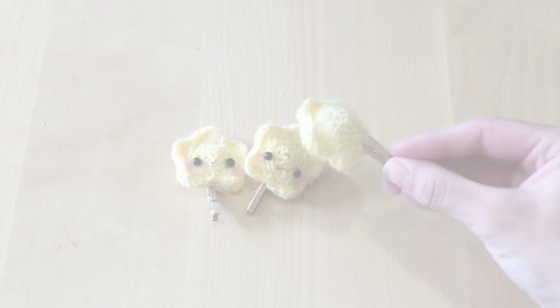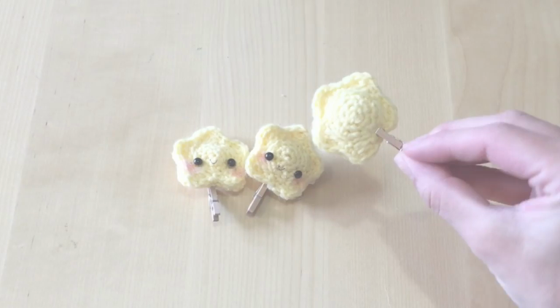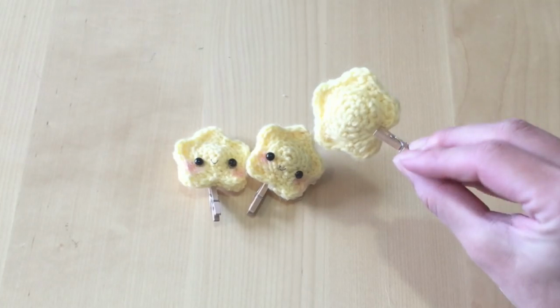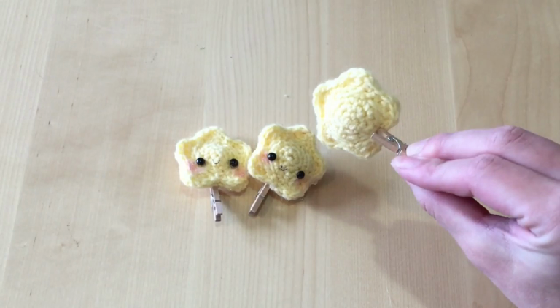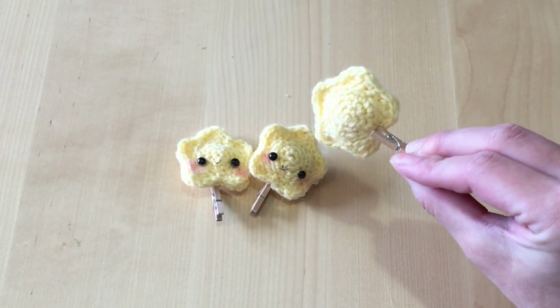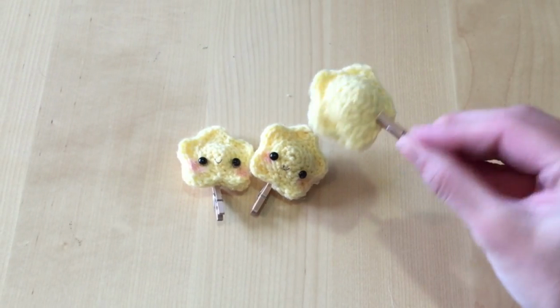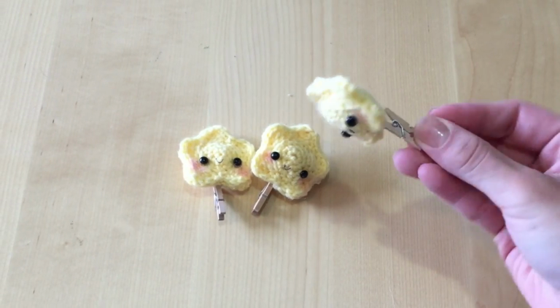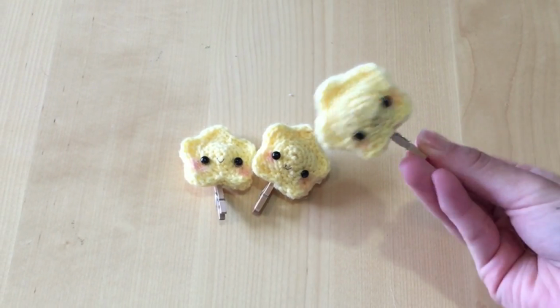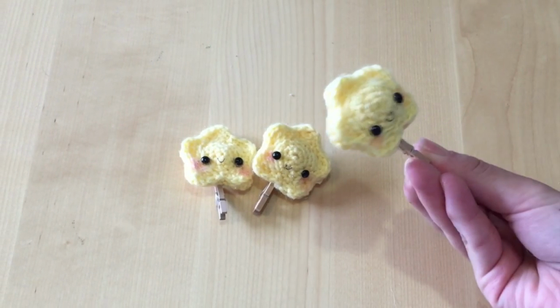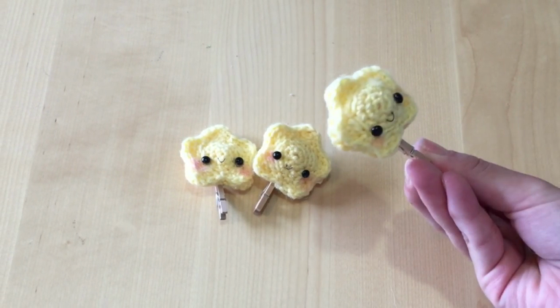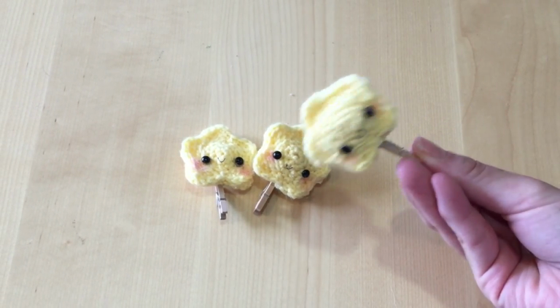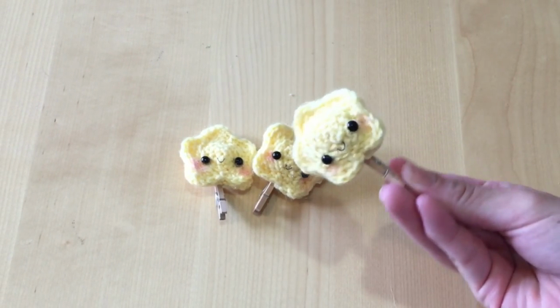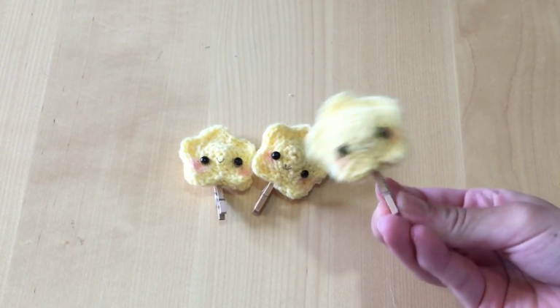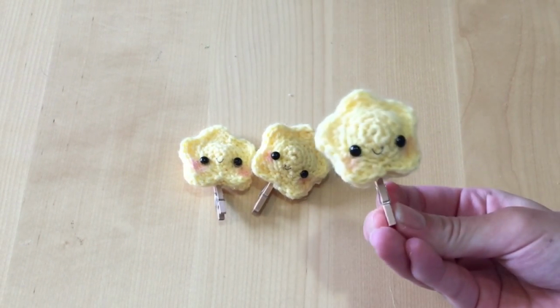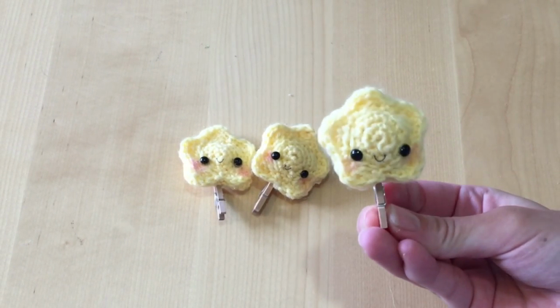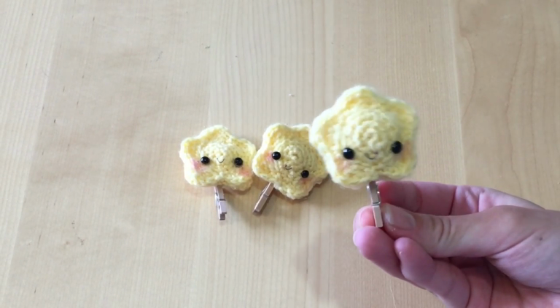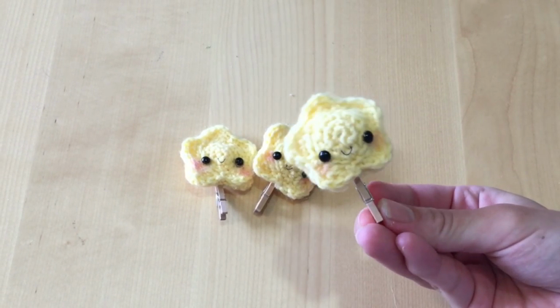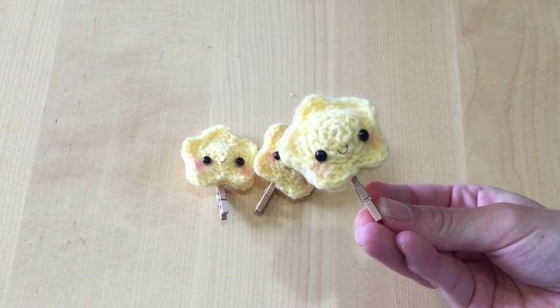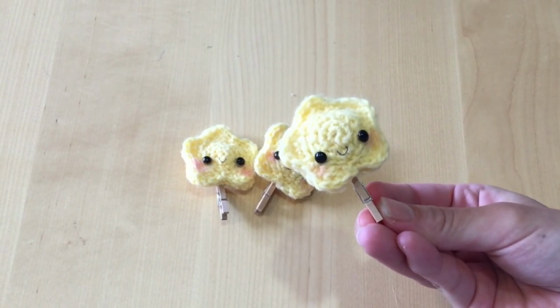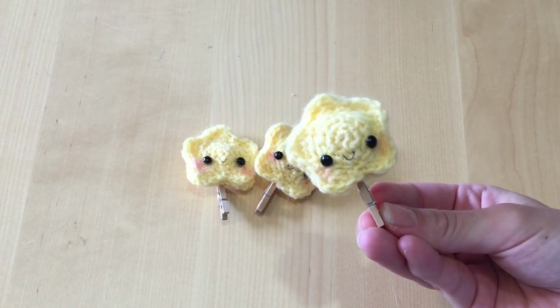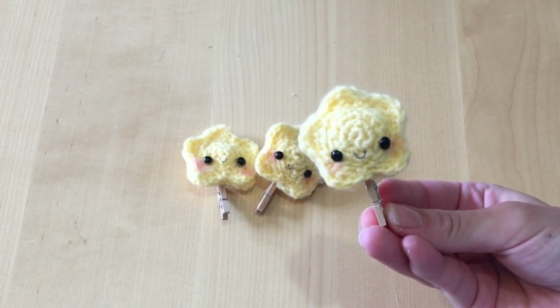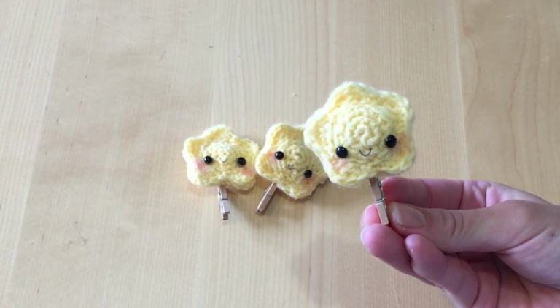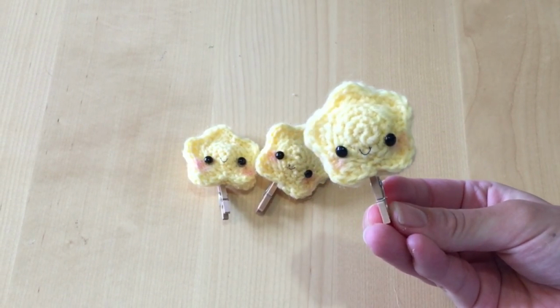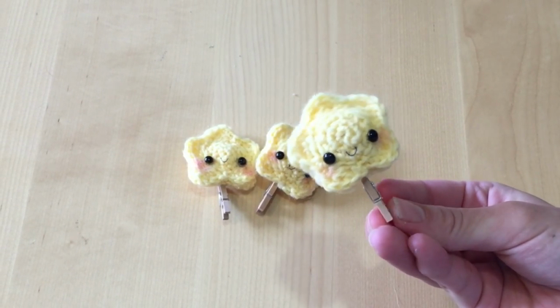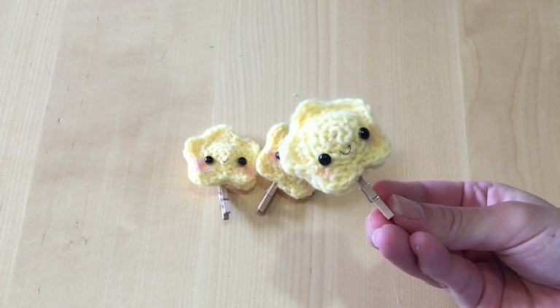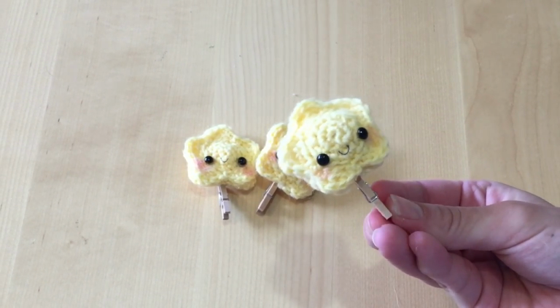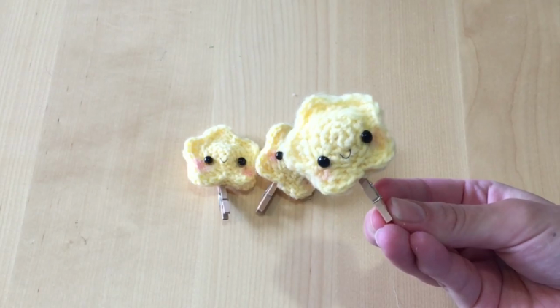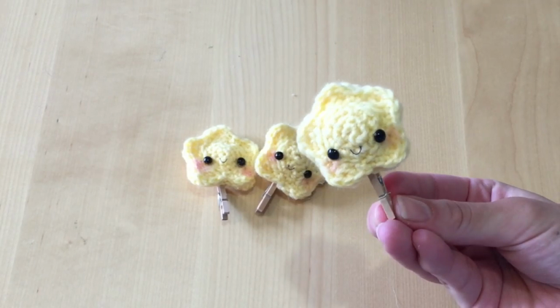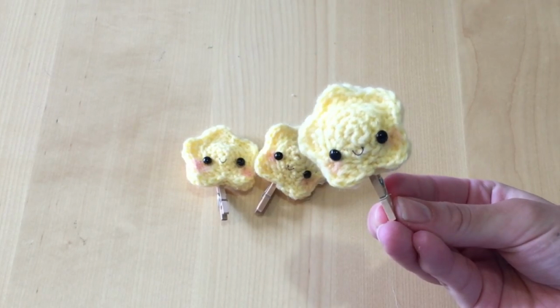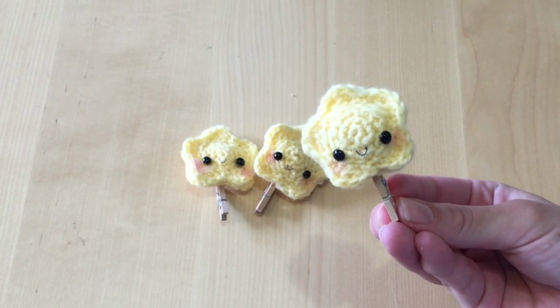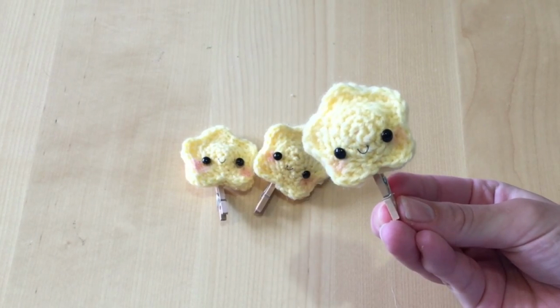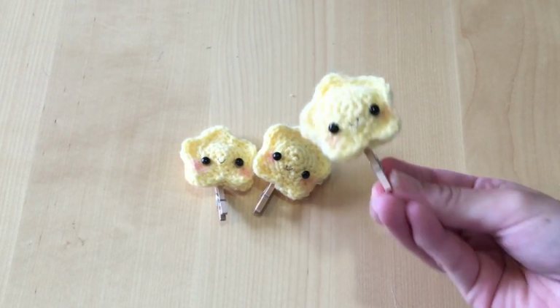Hi everyone, it's Mio and today I have a crochet tutorial for you. I'm going to show you how to crochet these cute little stars.